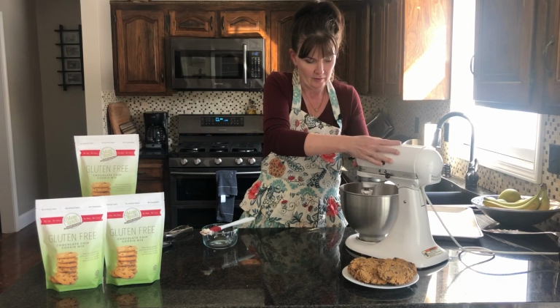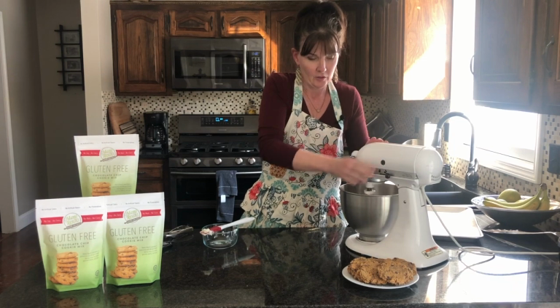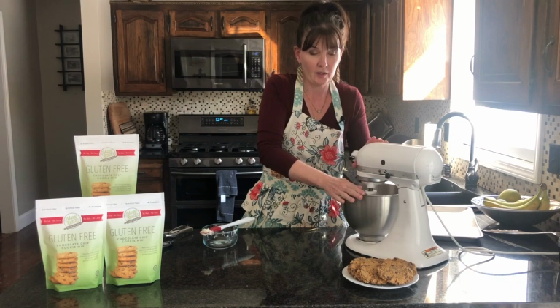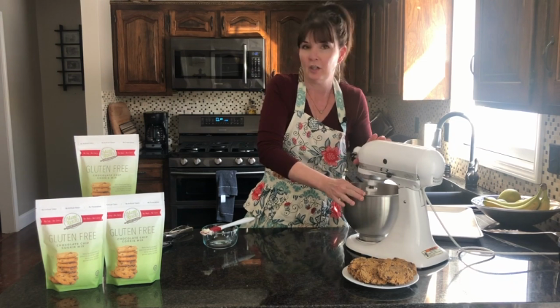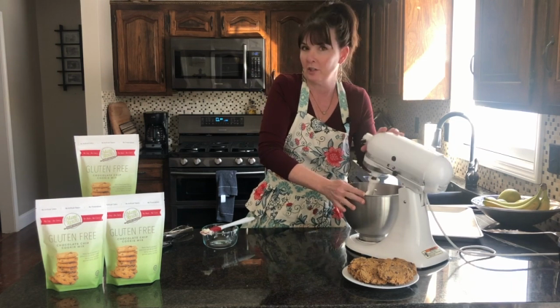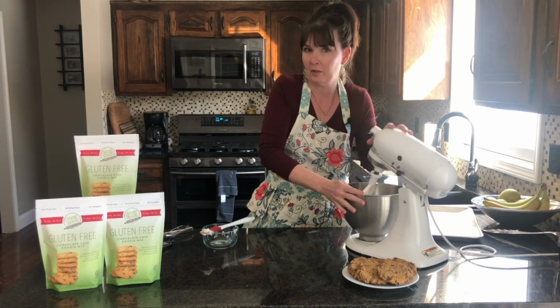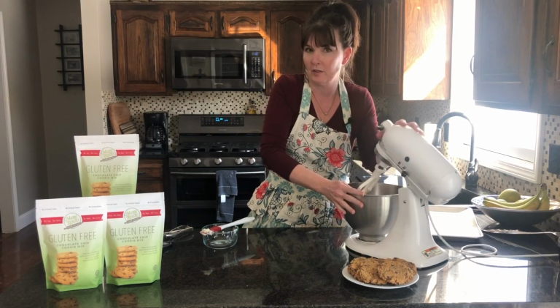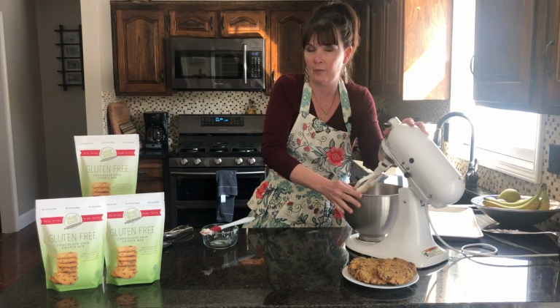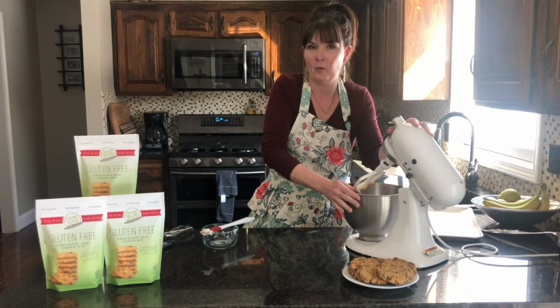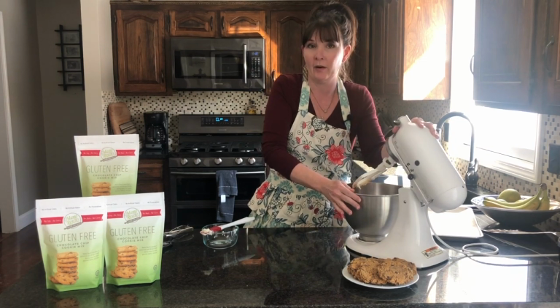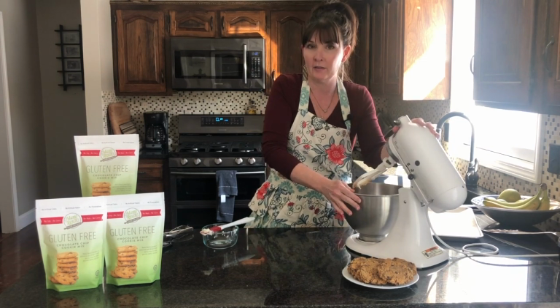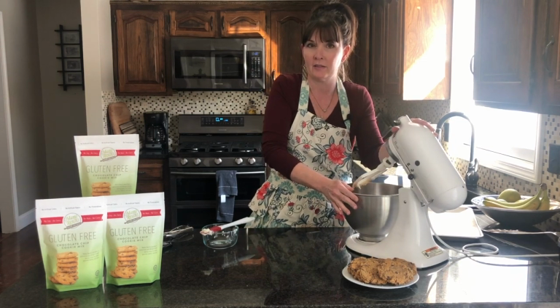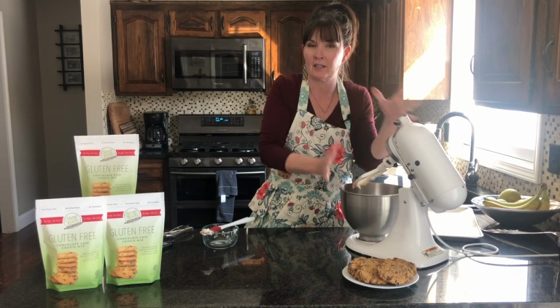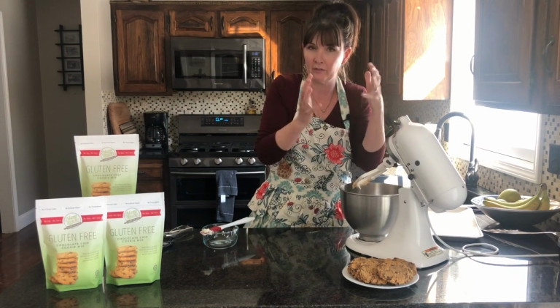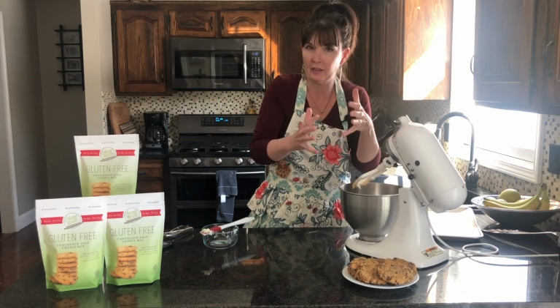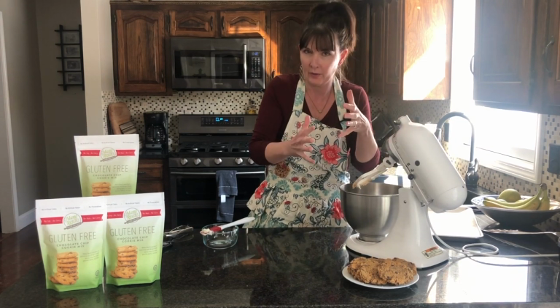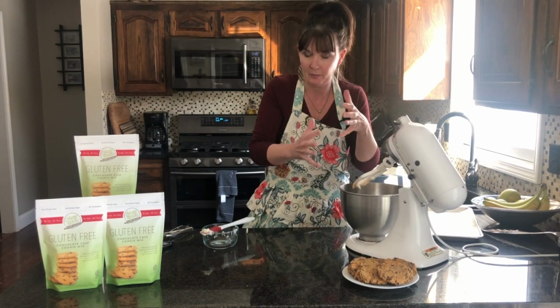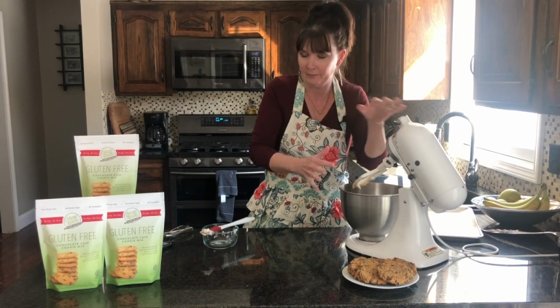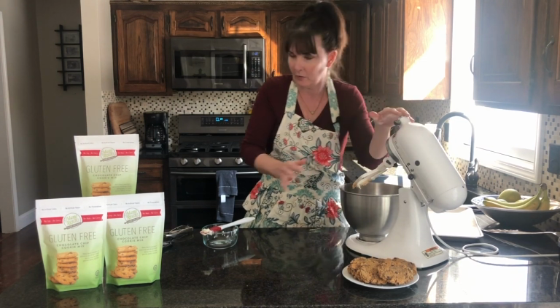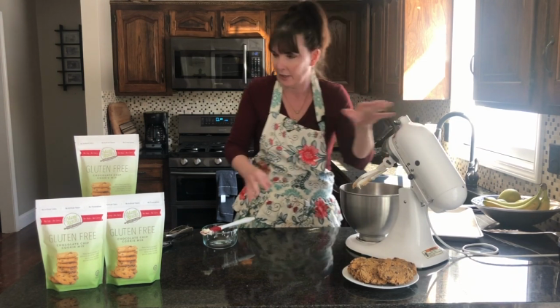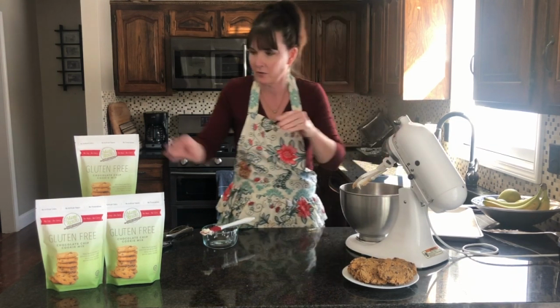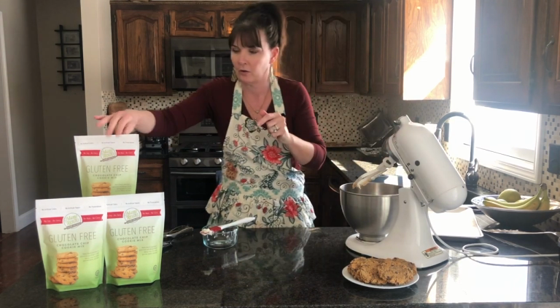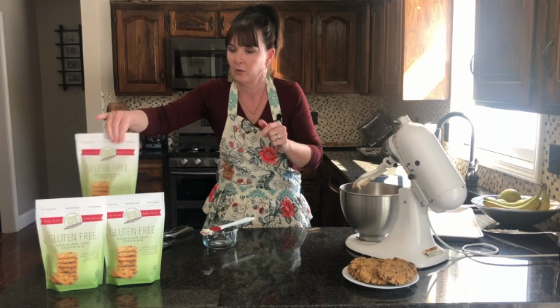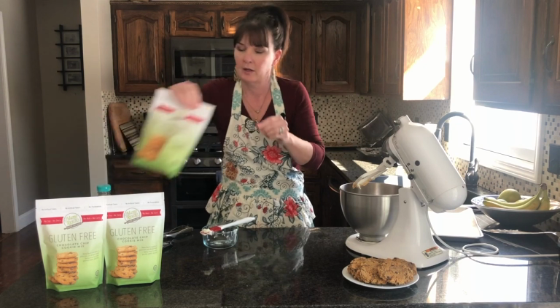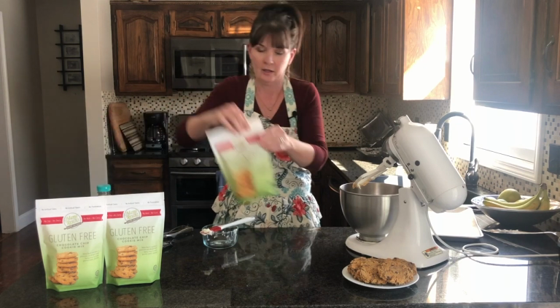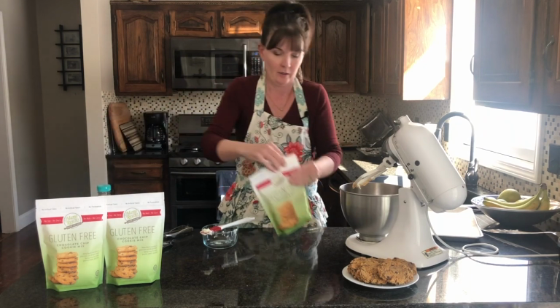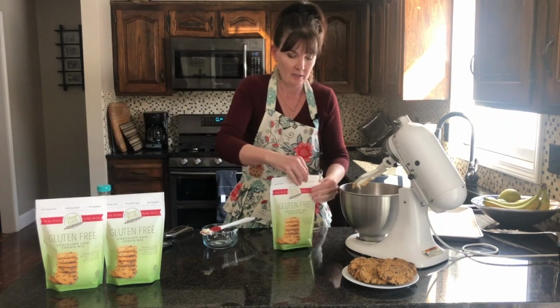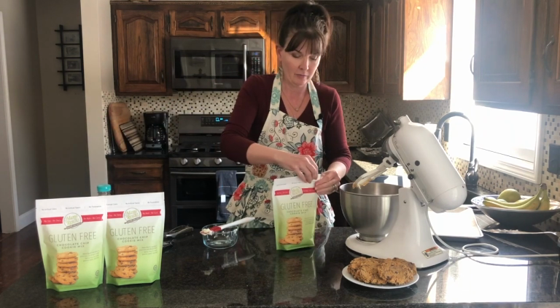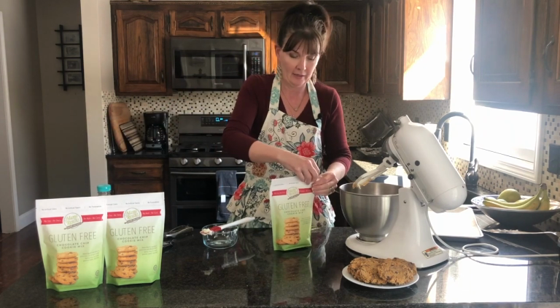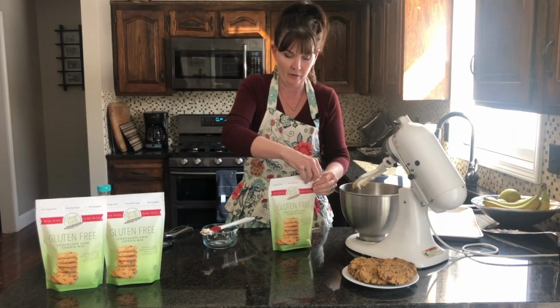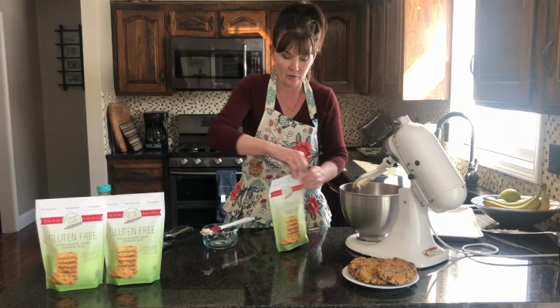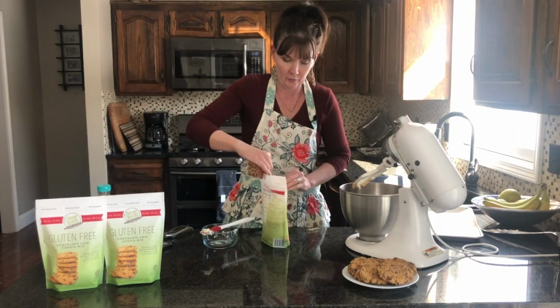These chocolate chip cookies do not require eggs. This is actually a vegan recipe, so it's completely allergy-free.